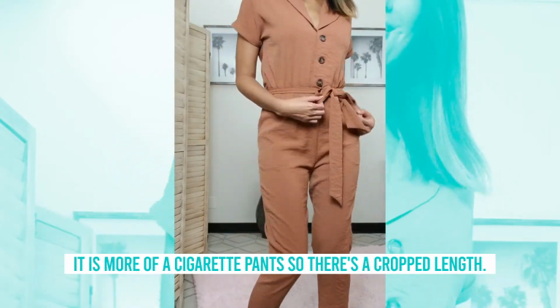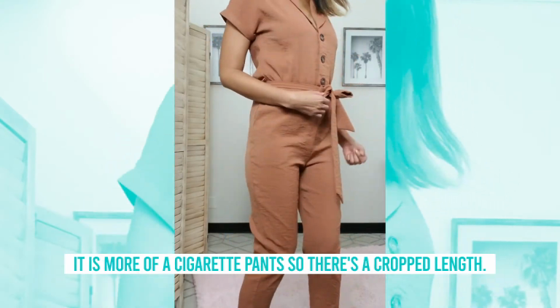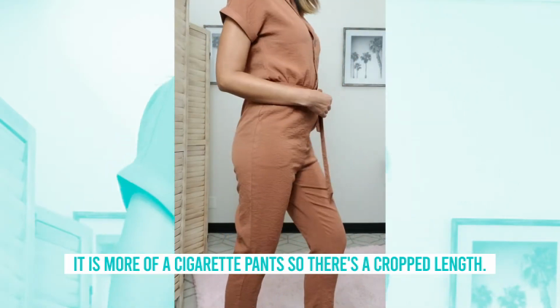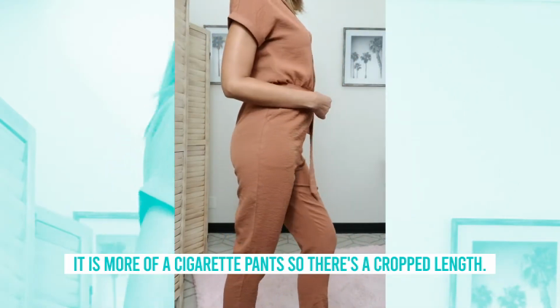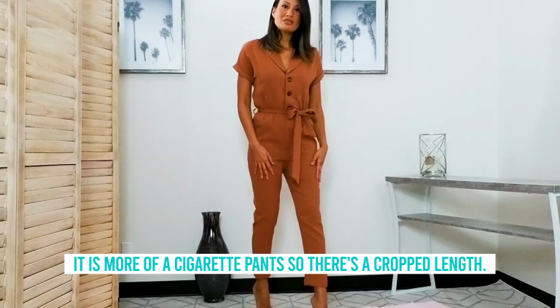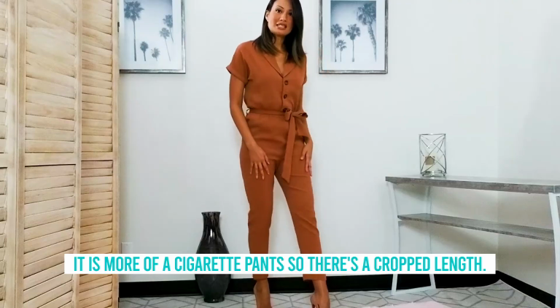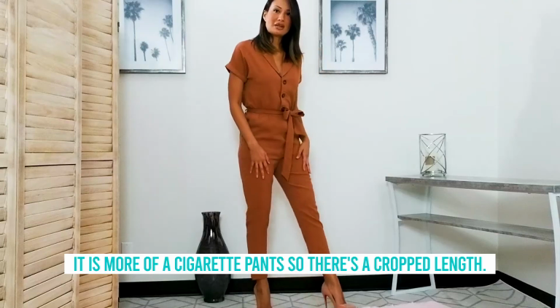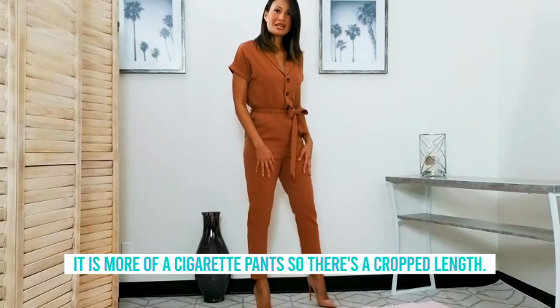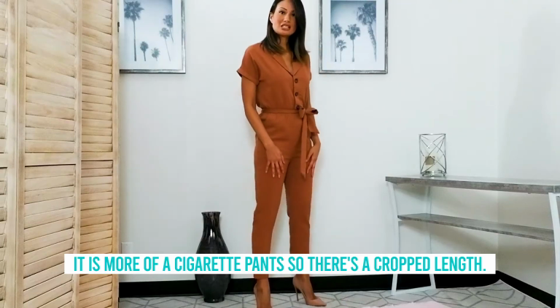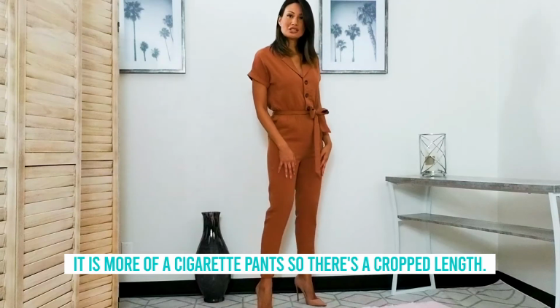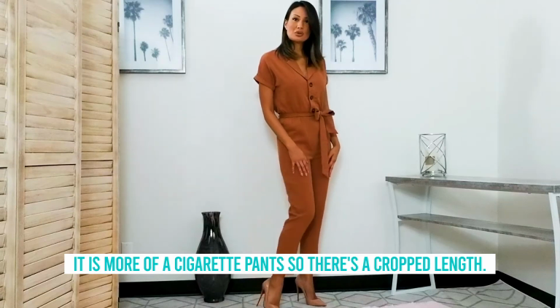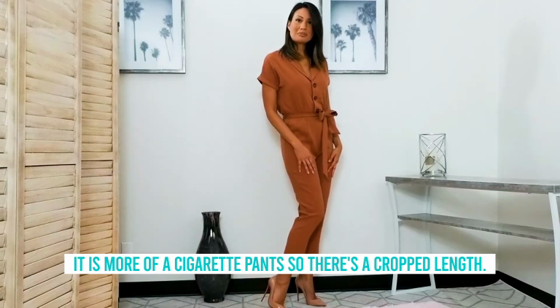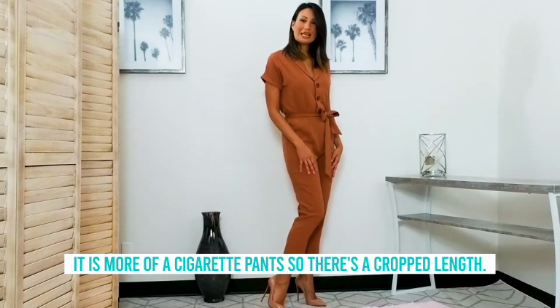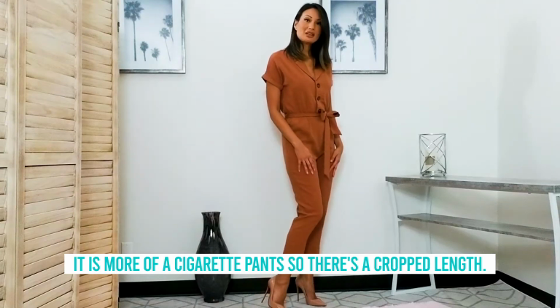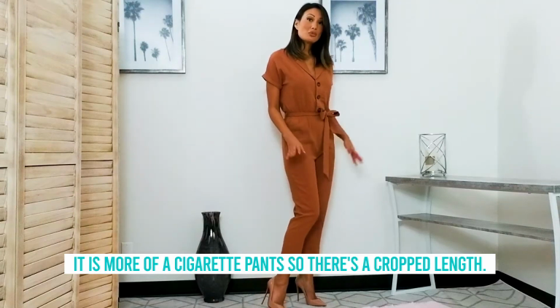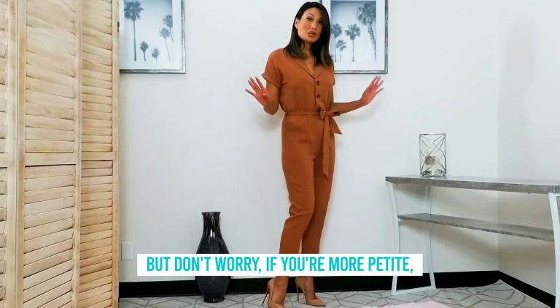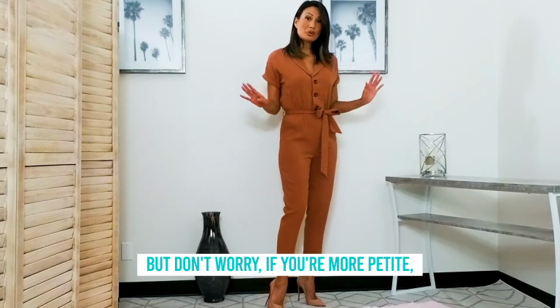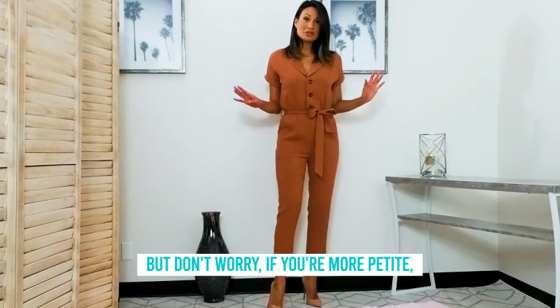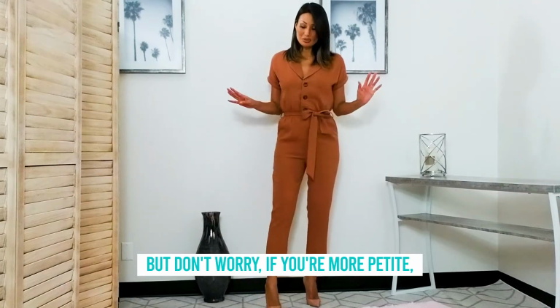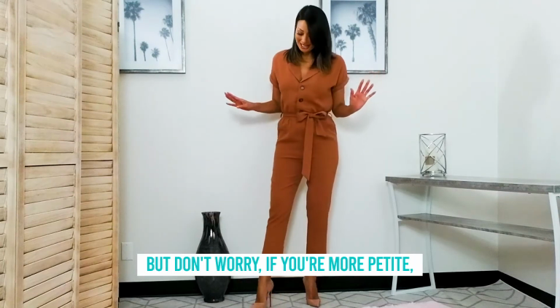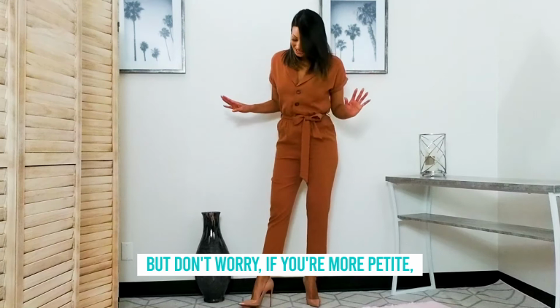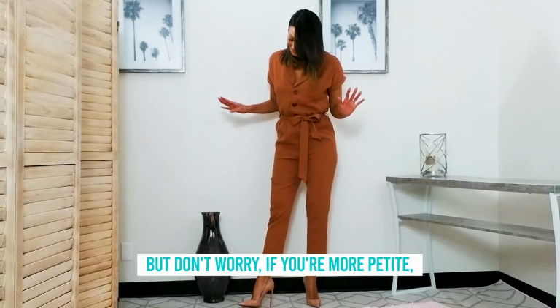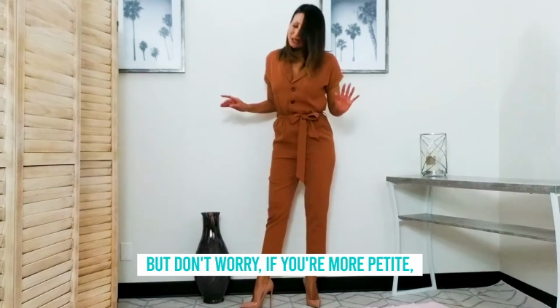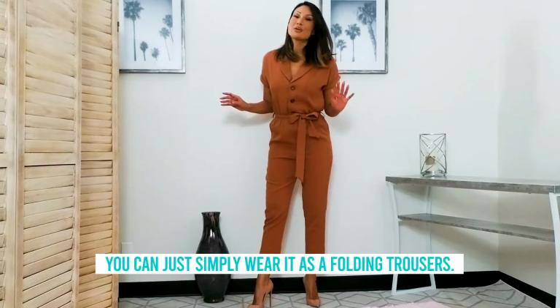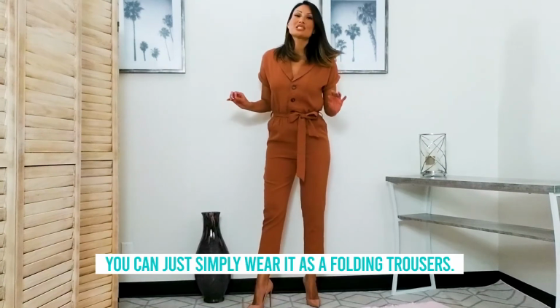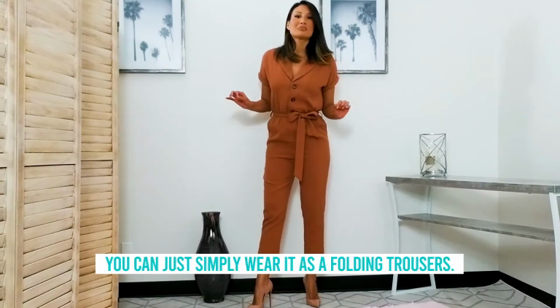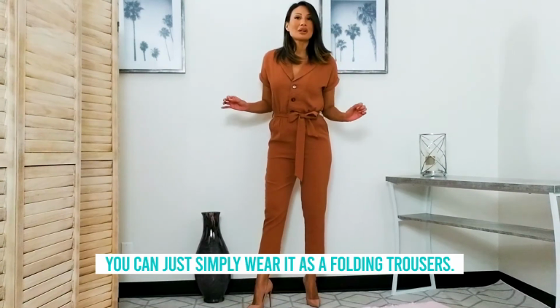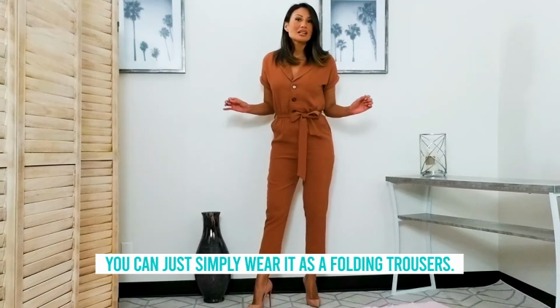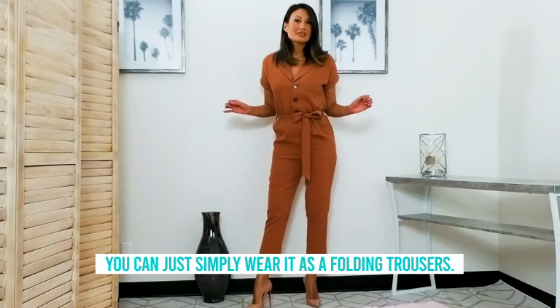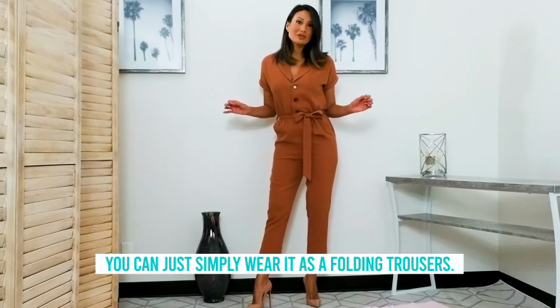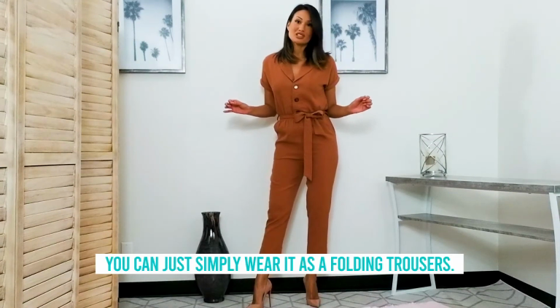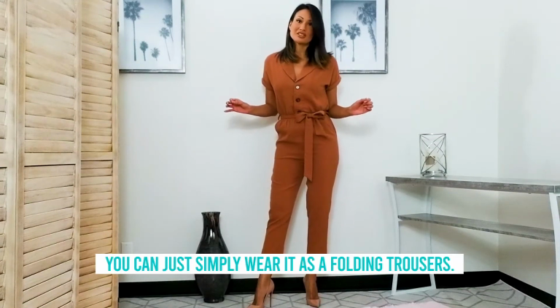It is more of a cigarette pant so there's a cropped length, but don't worry if you're more petite — you can simply wear it because the pants fold on each other.